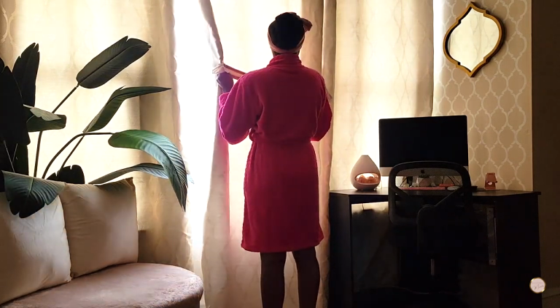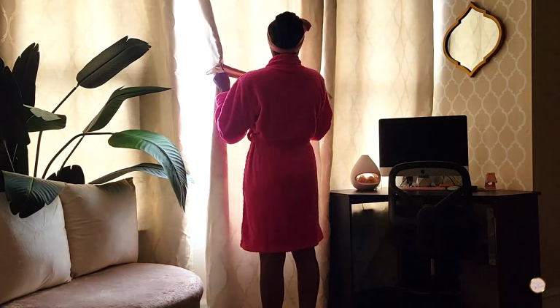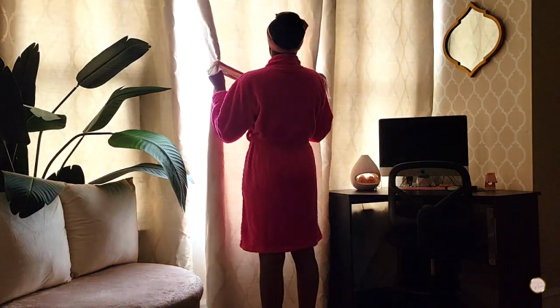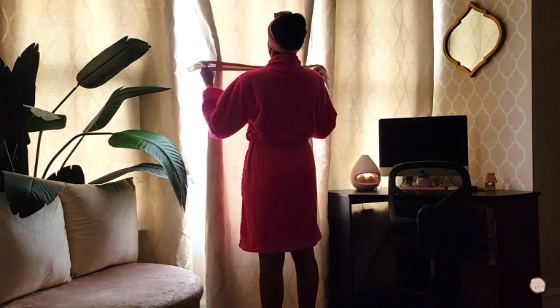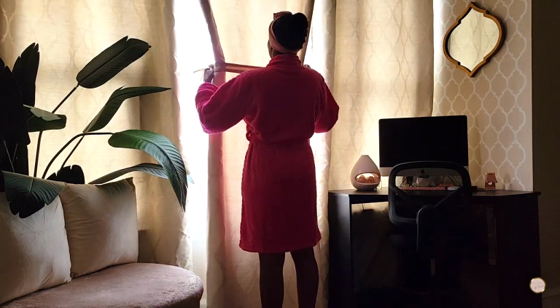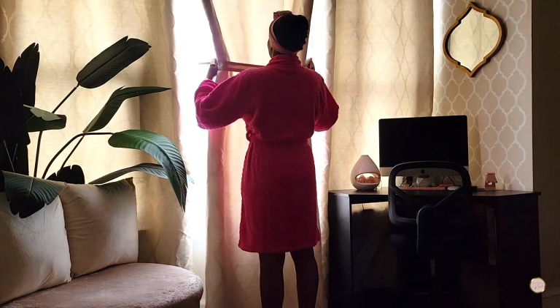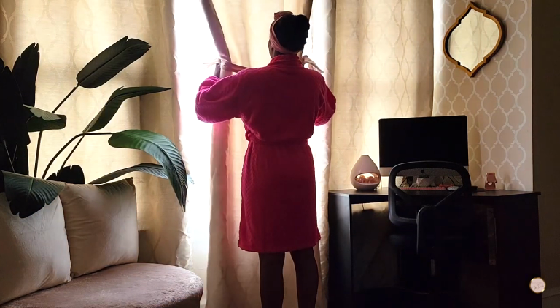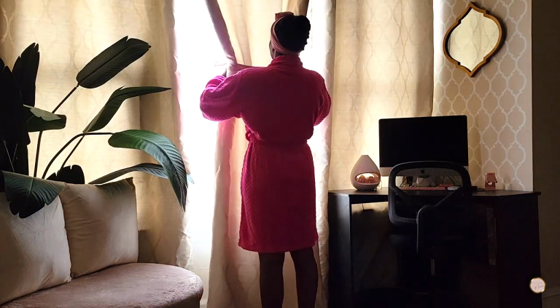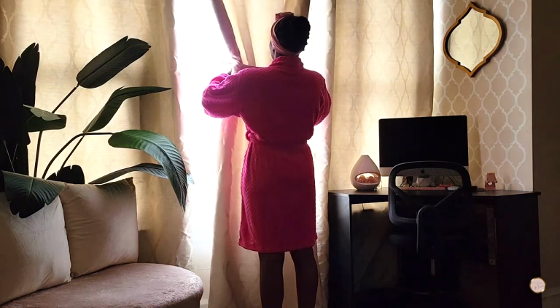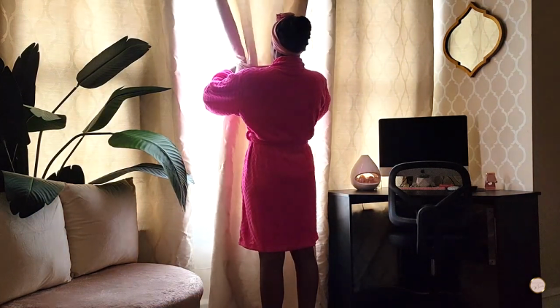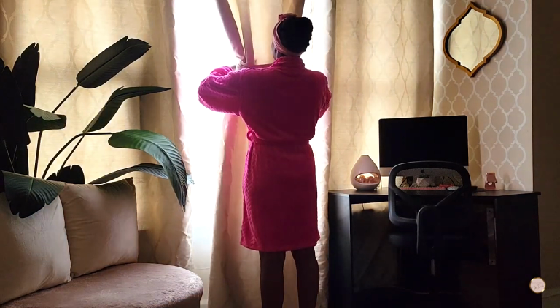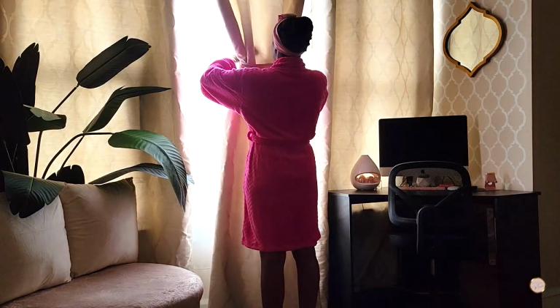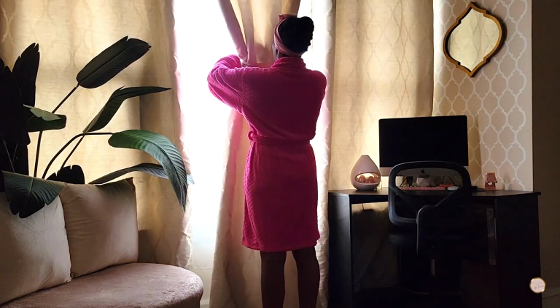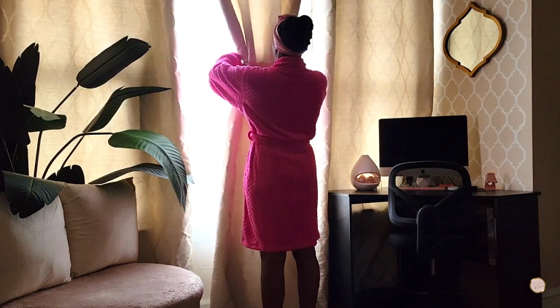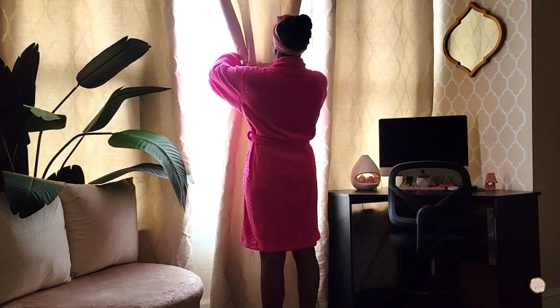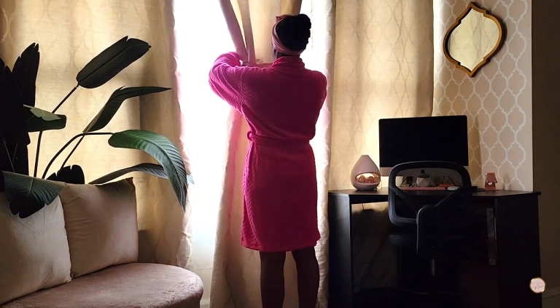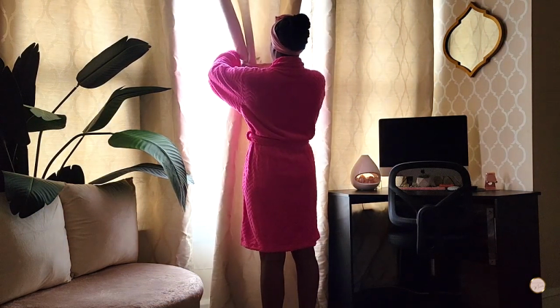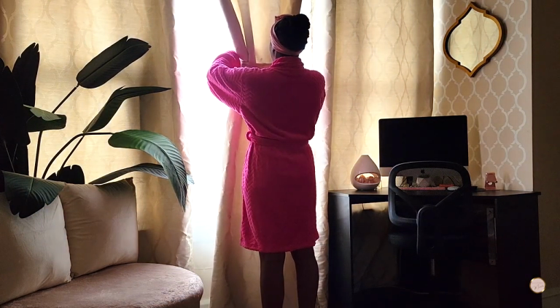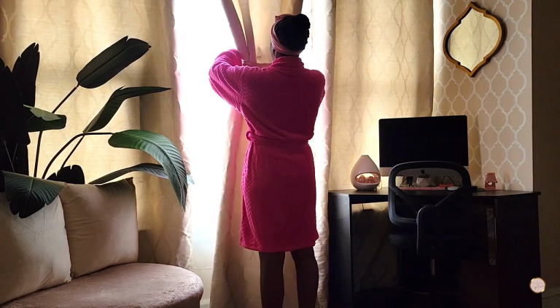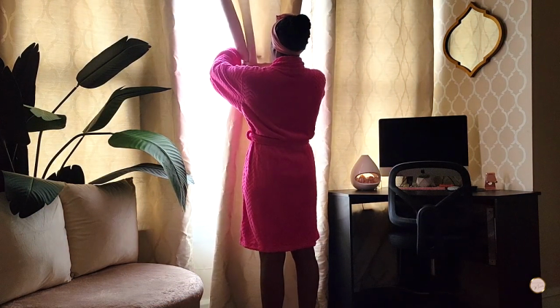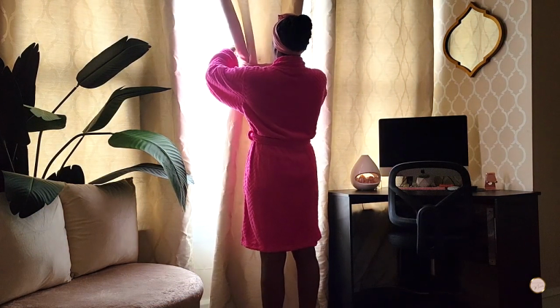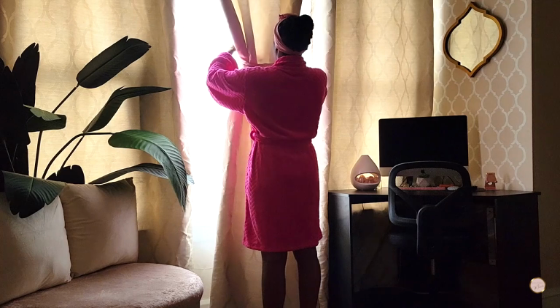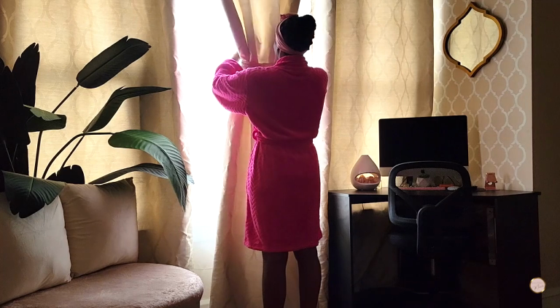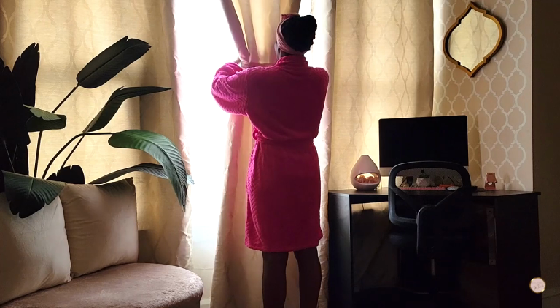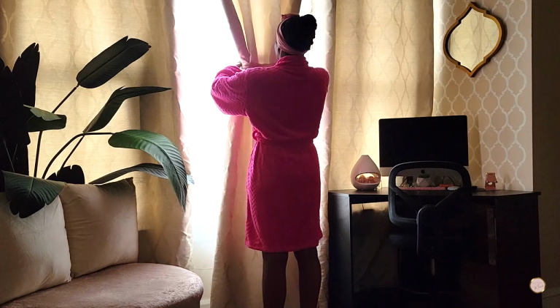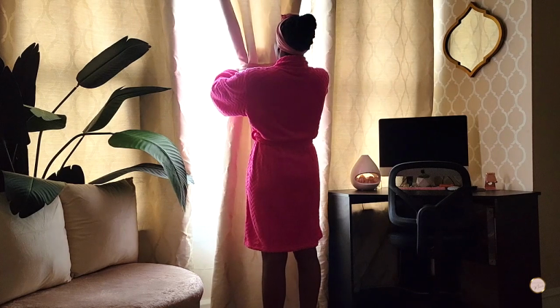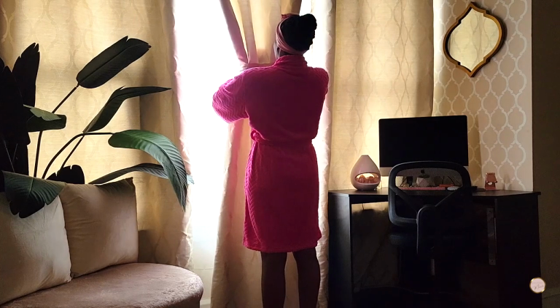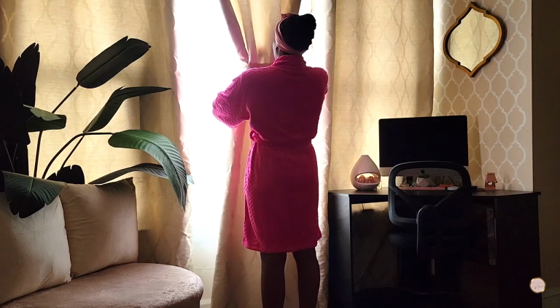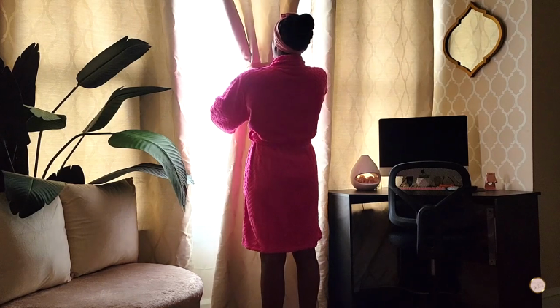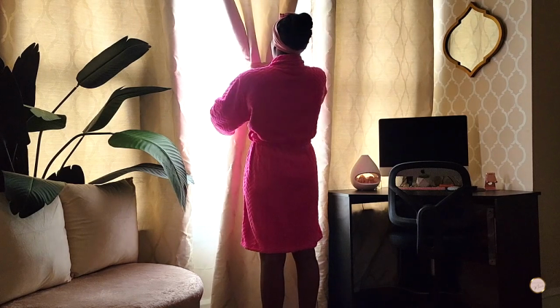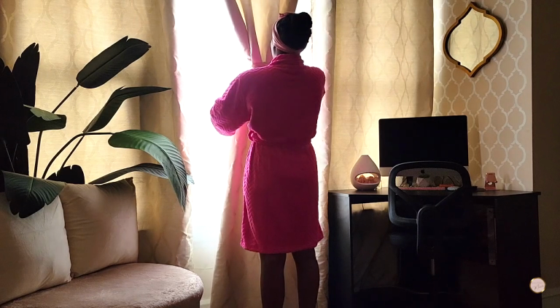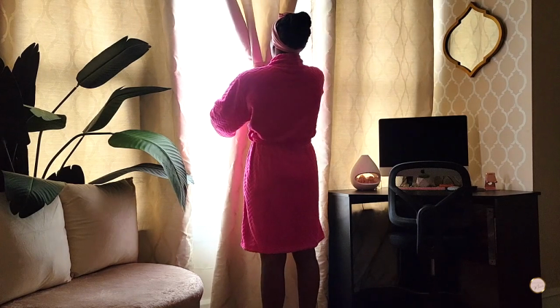The first thing I like to do is prep my space and set the mood so that I can fully relax and enjoy my self-care session.